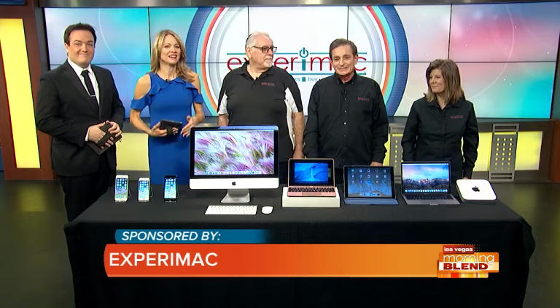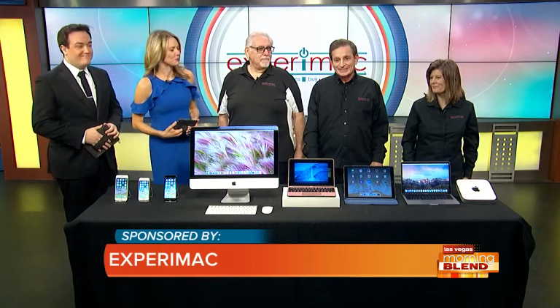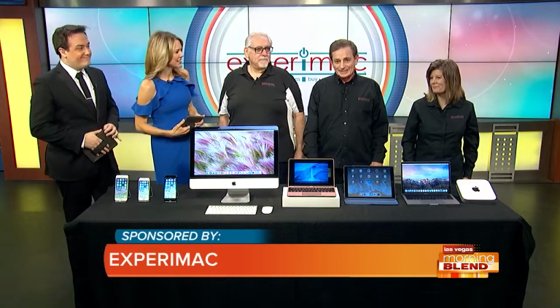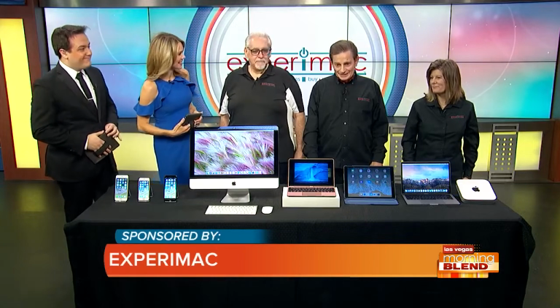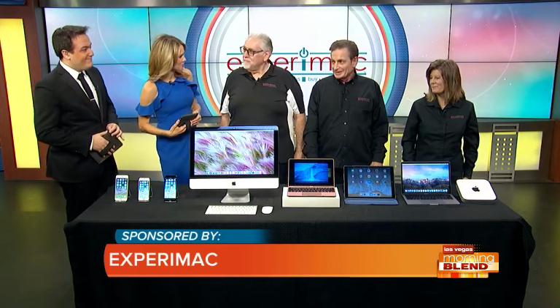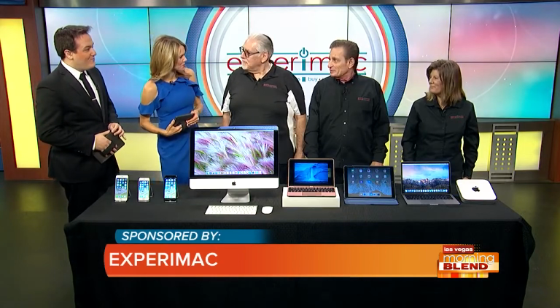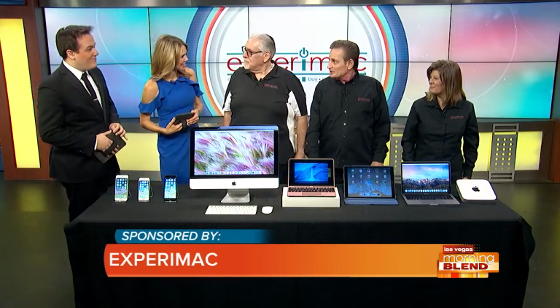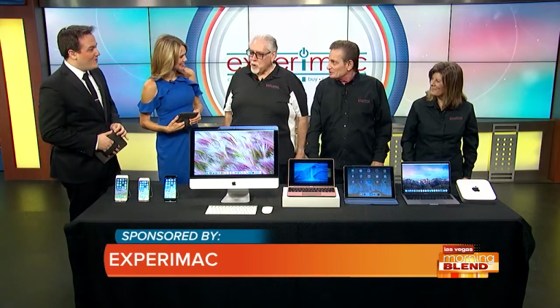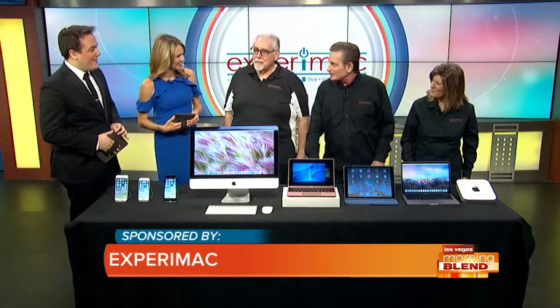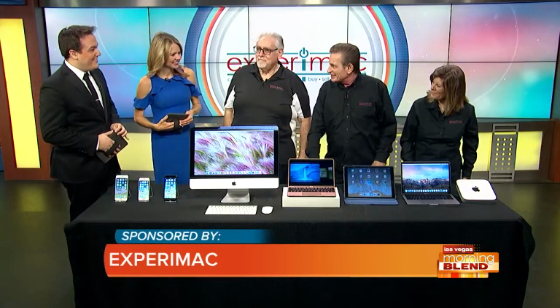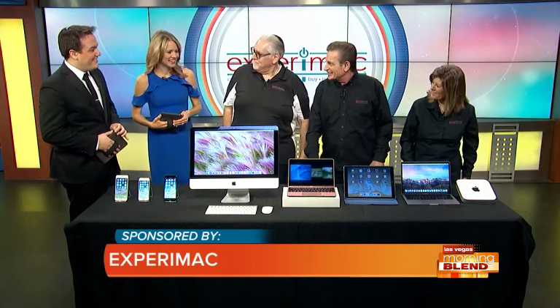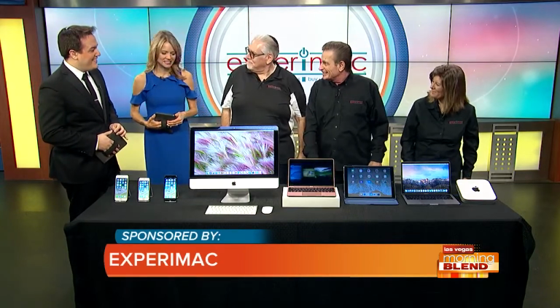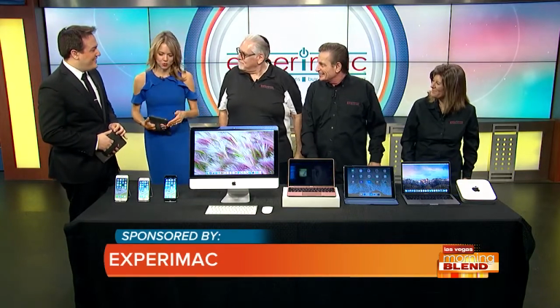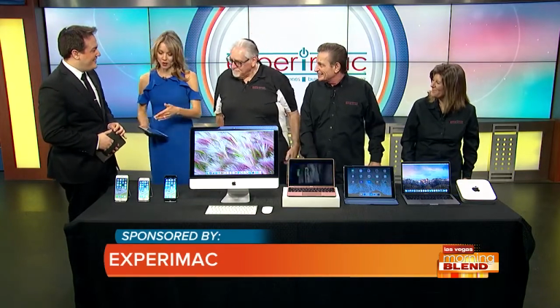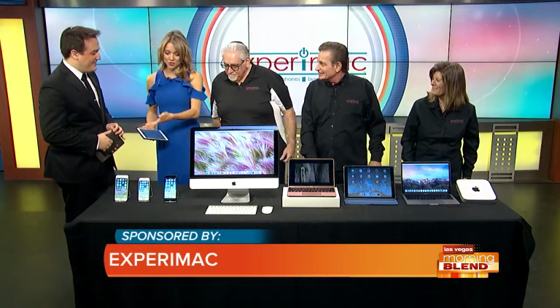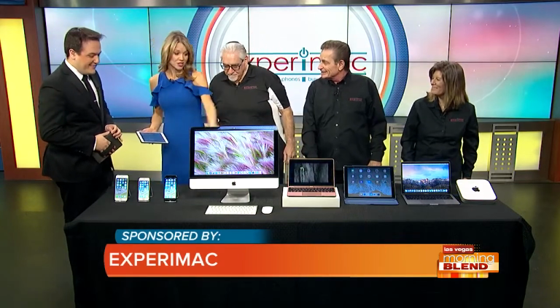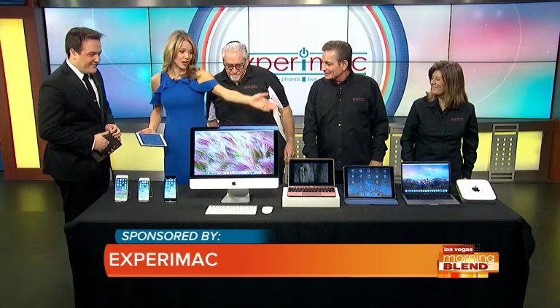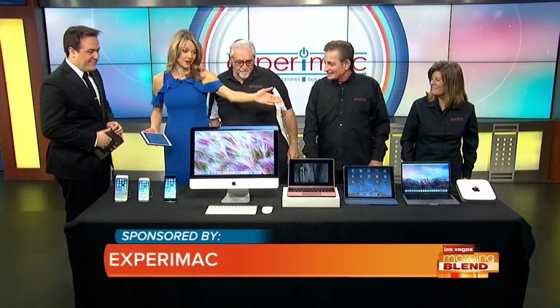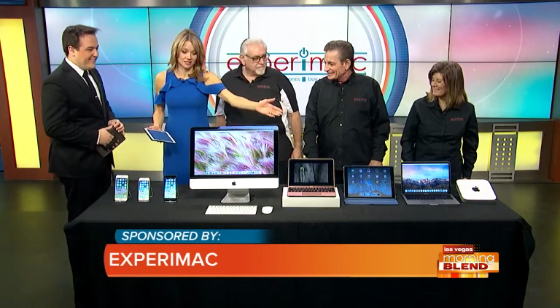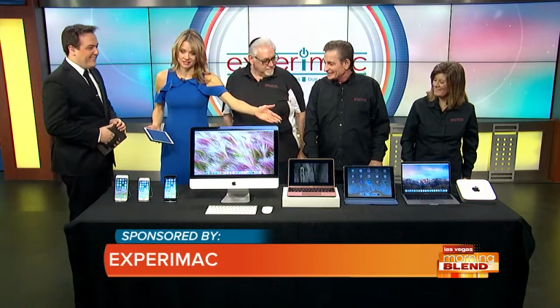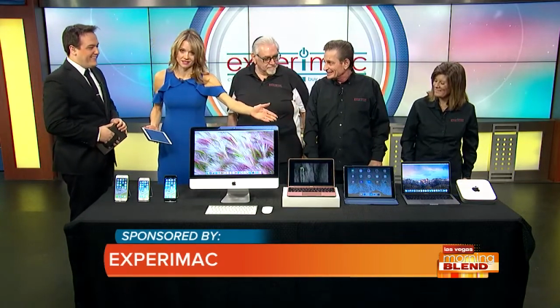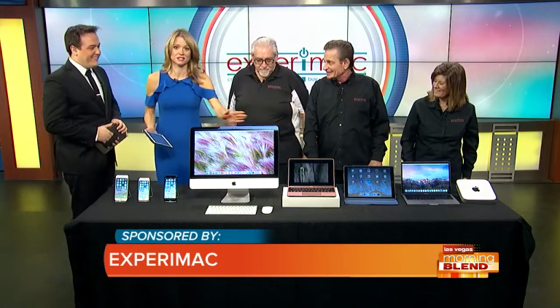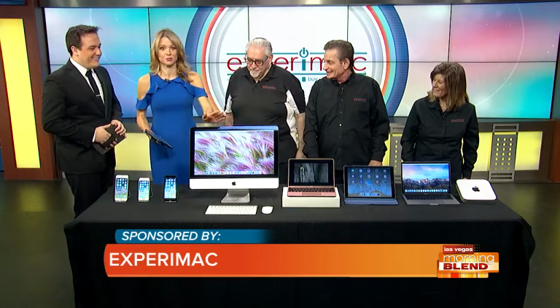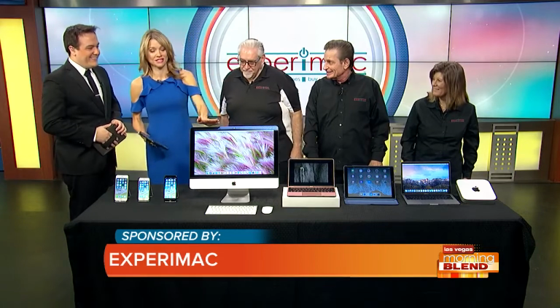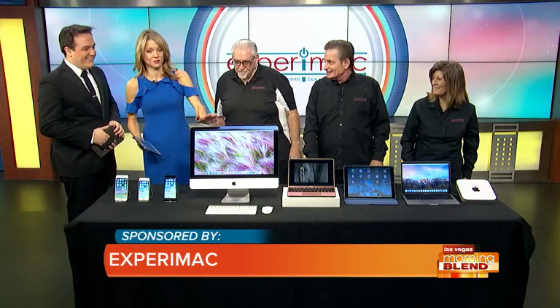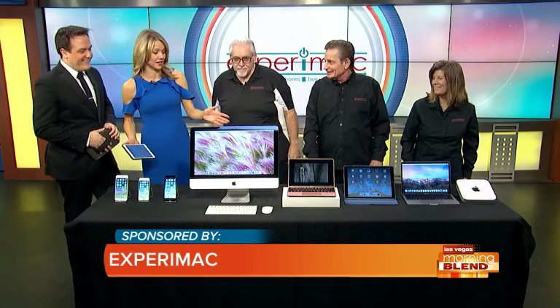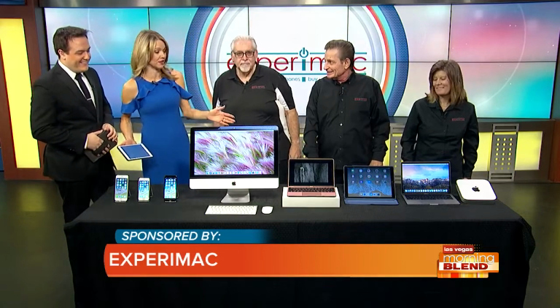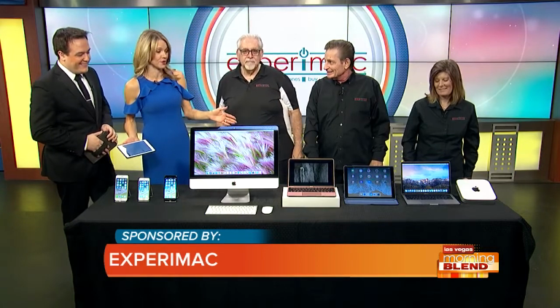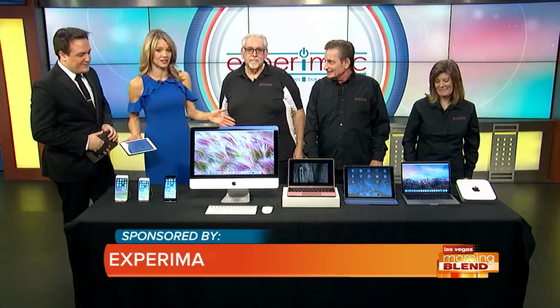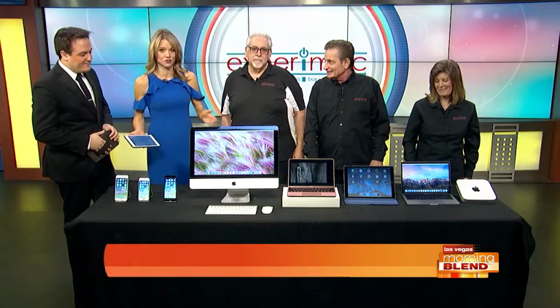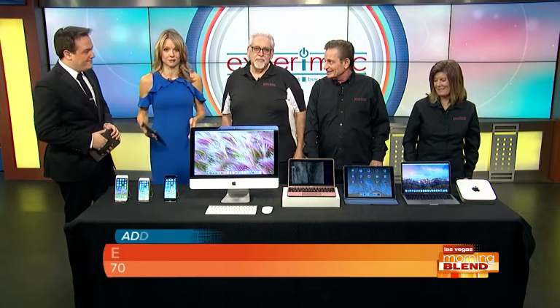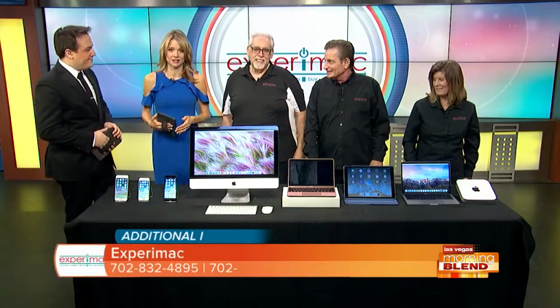Good morning, guys. Welcome in. Good morning. Quite a suite you brought here — this is an impressive spread for a Mac user like myself.